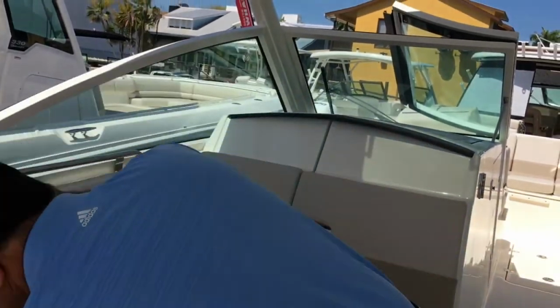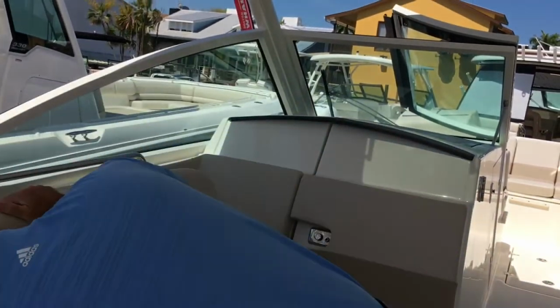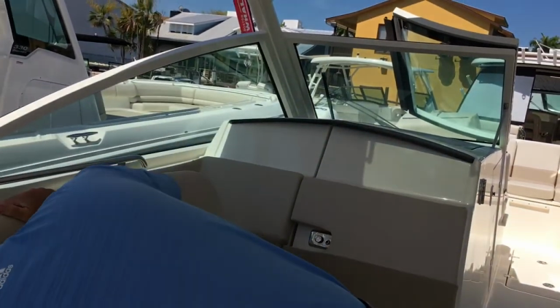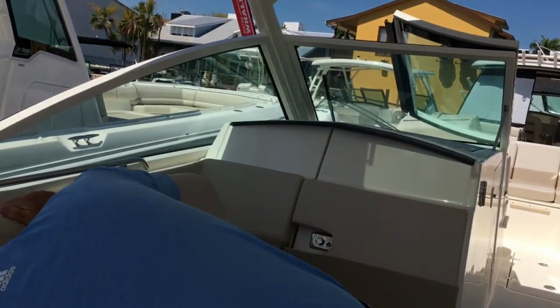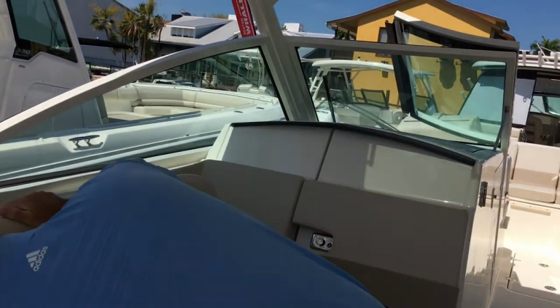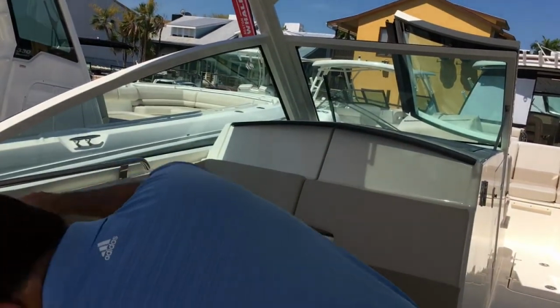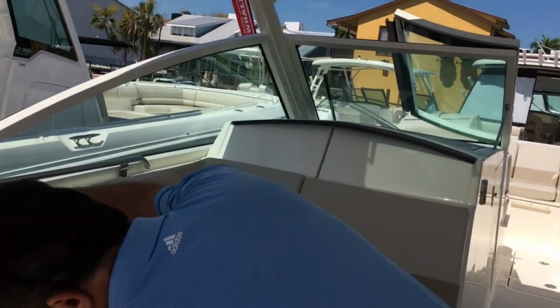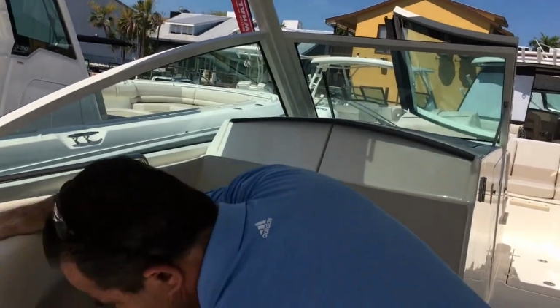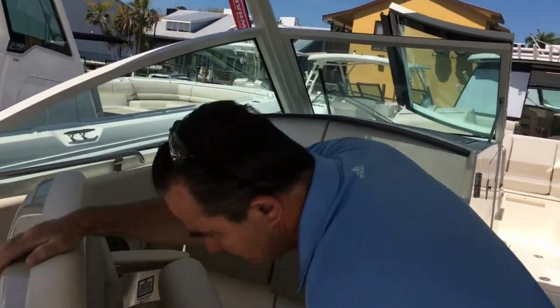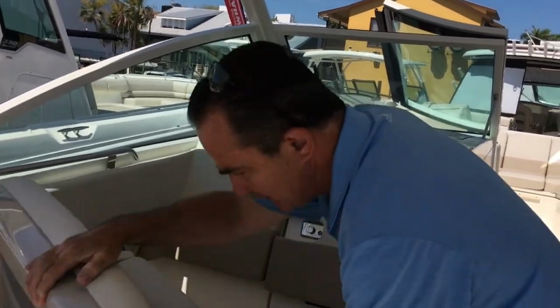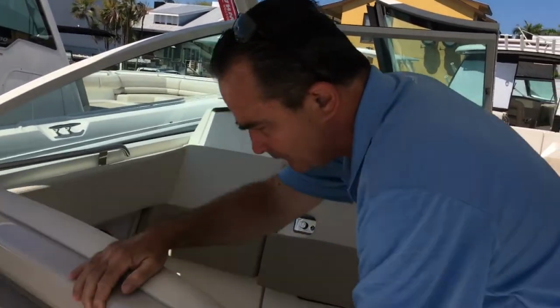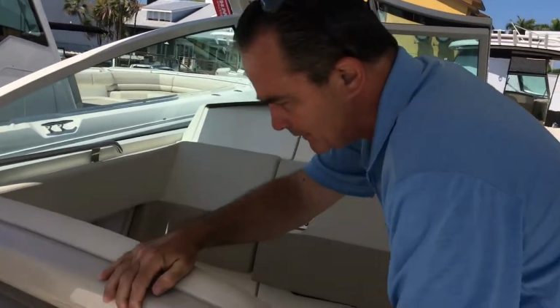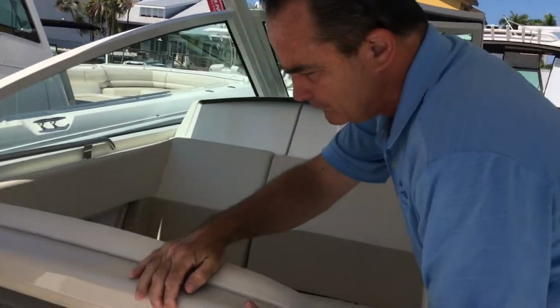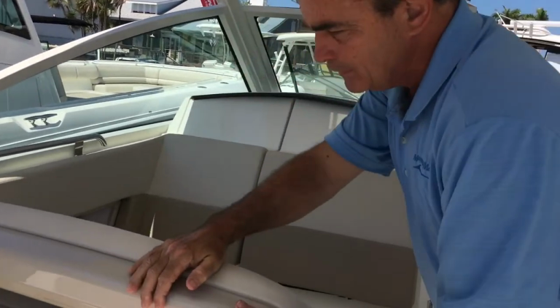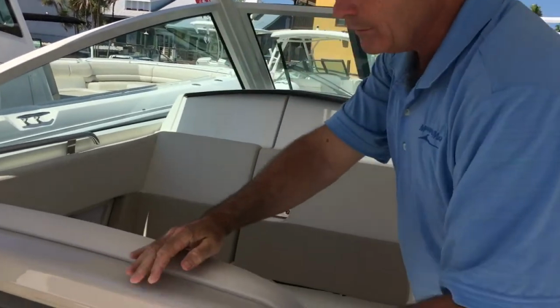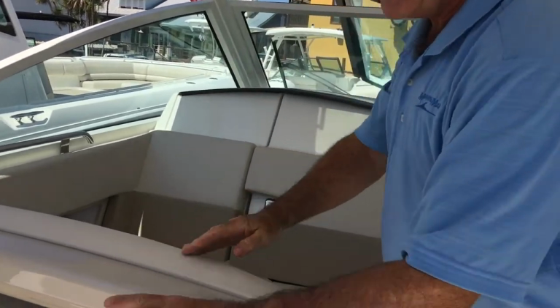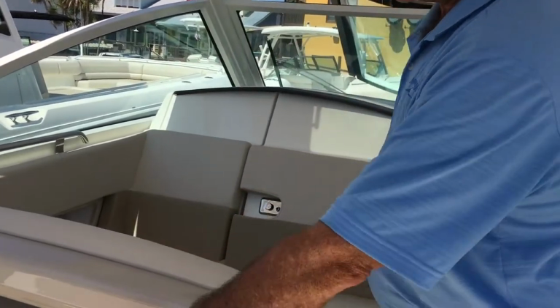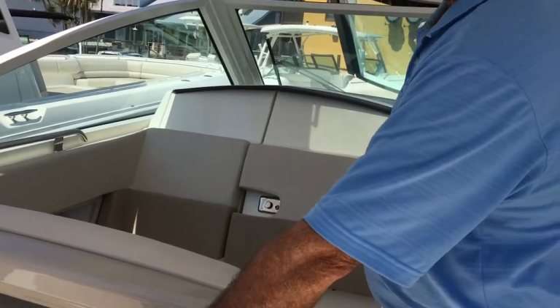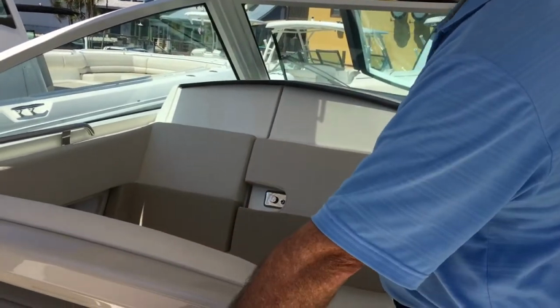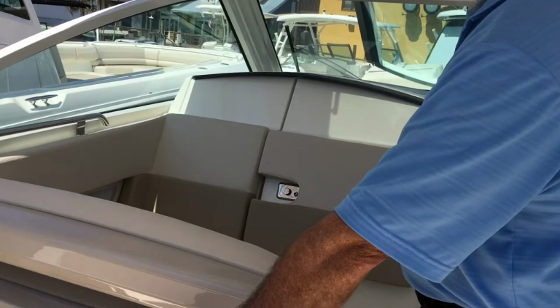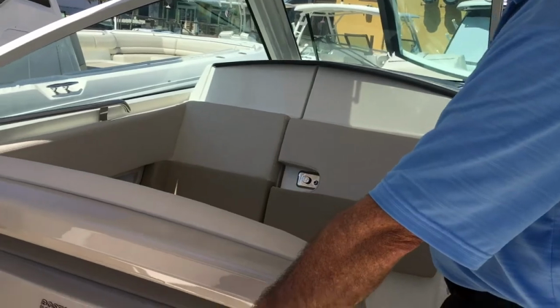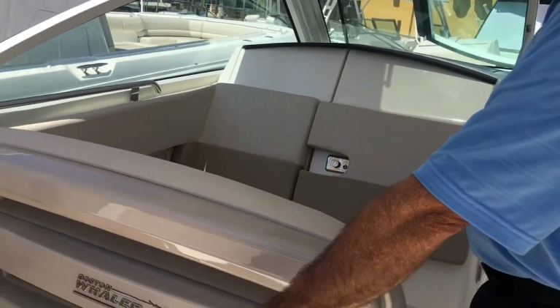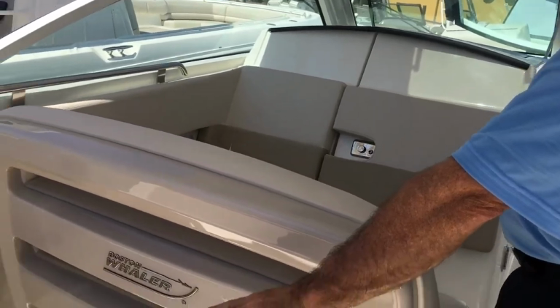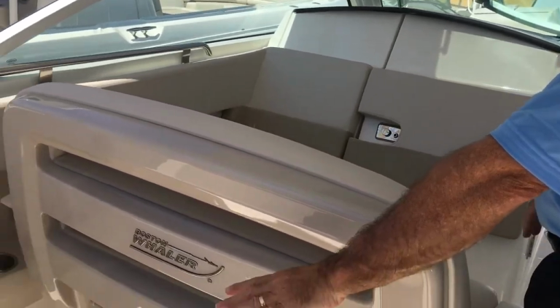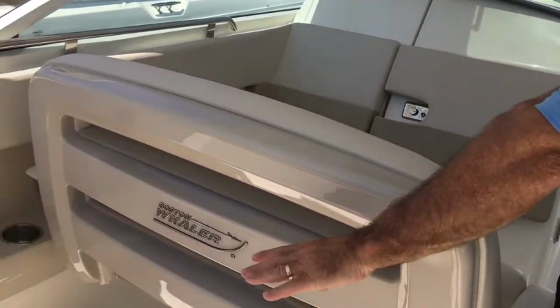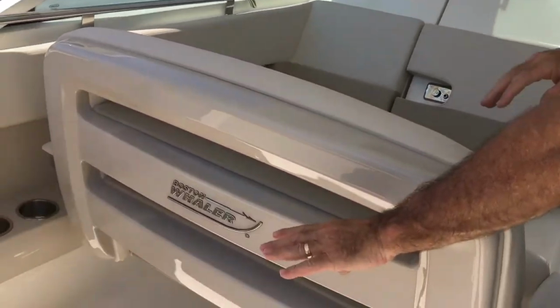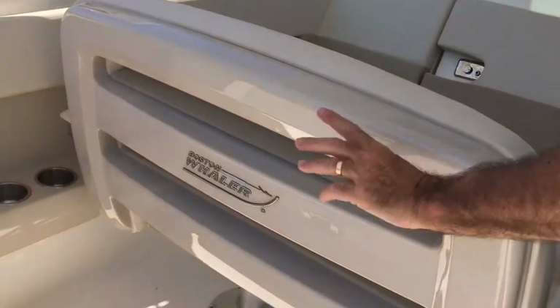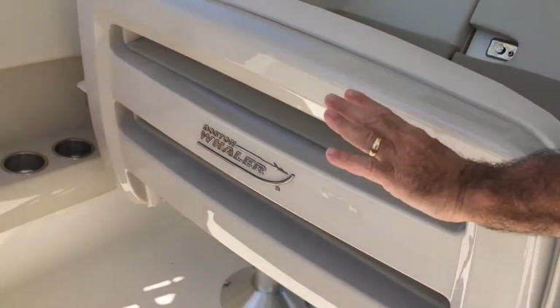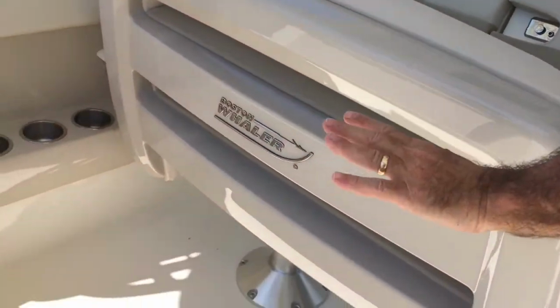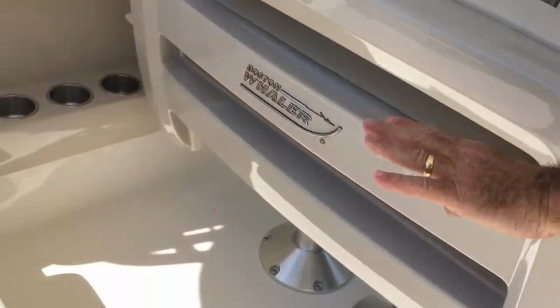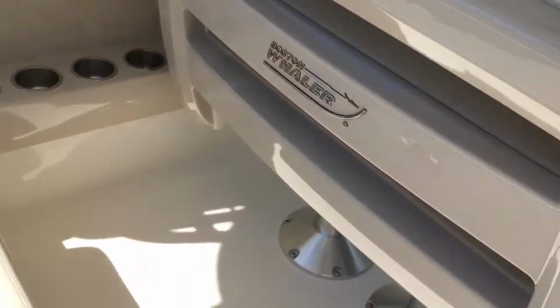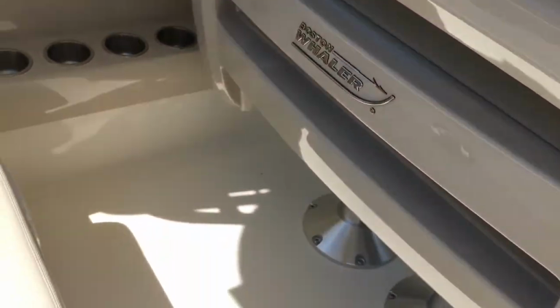I'll just spin it back around. There's another spot for a table here as well, so you've got that option too.